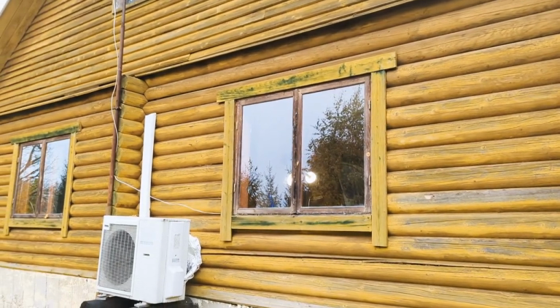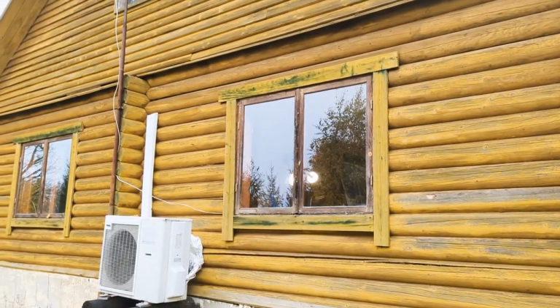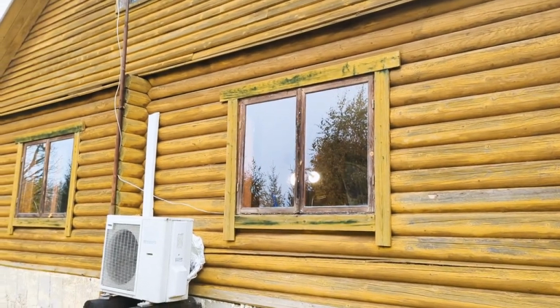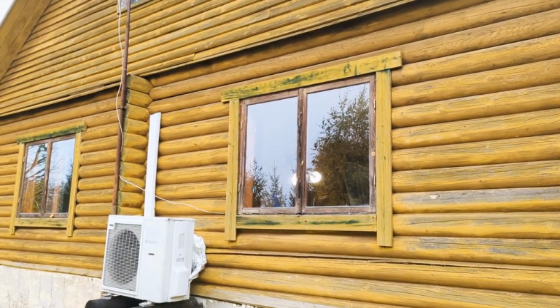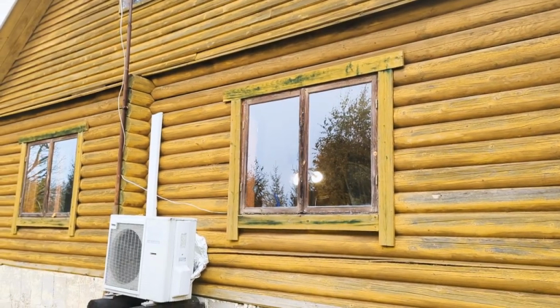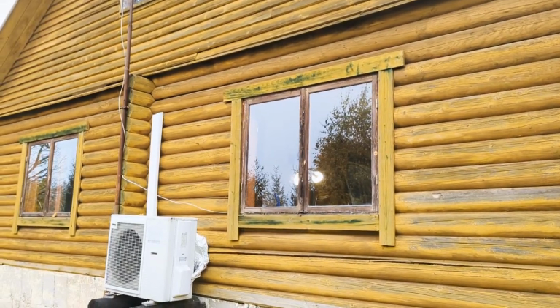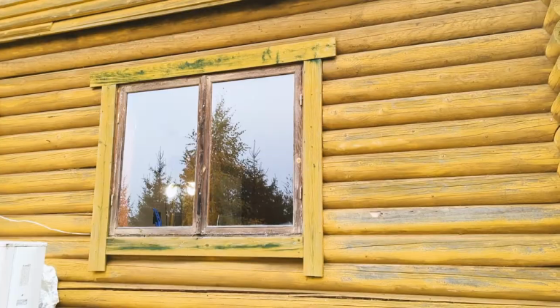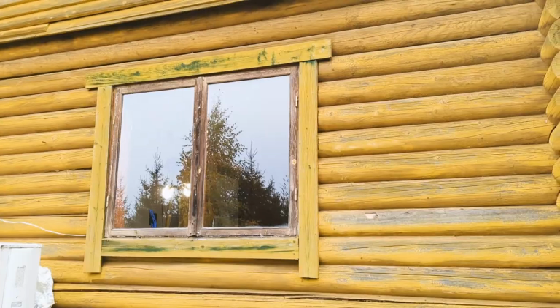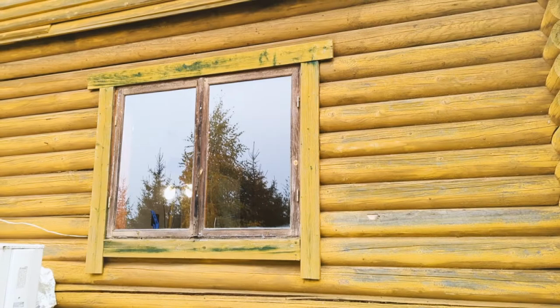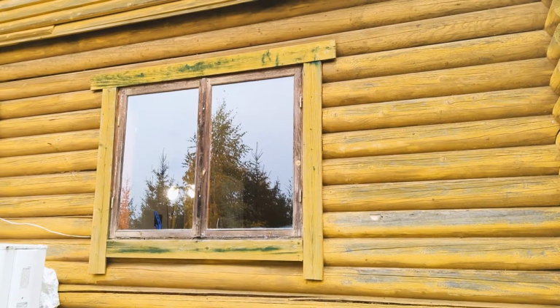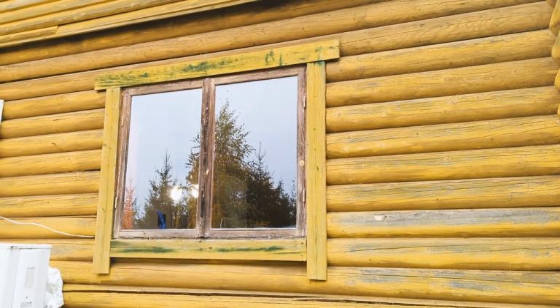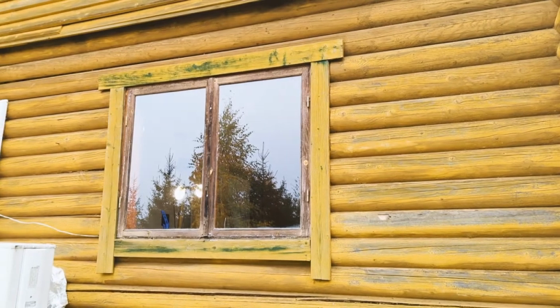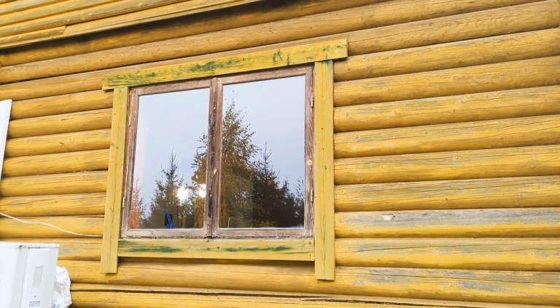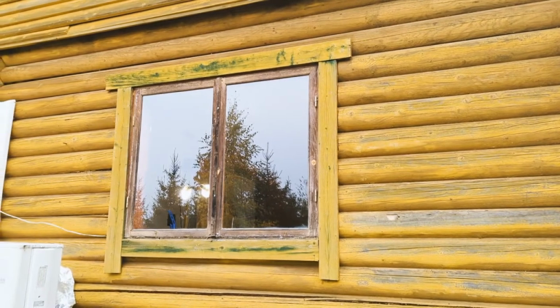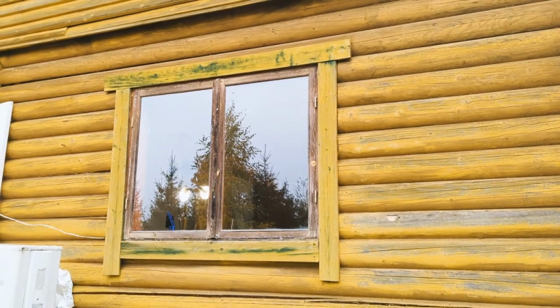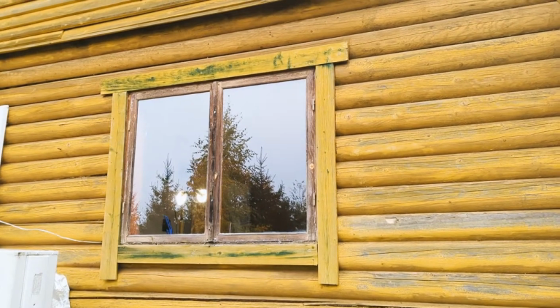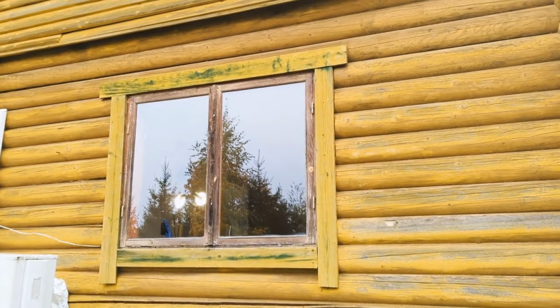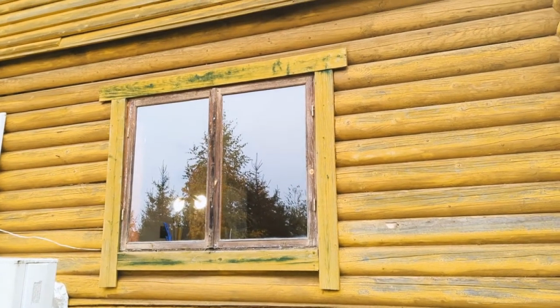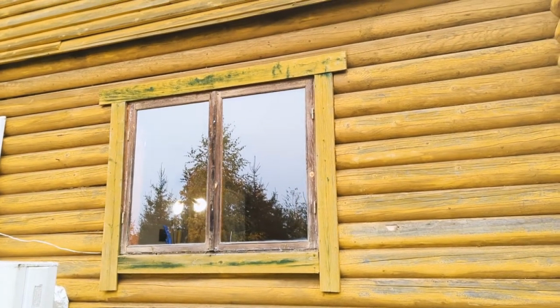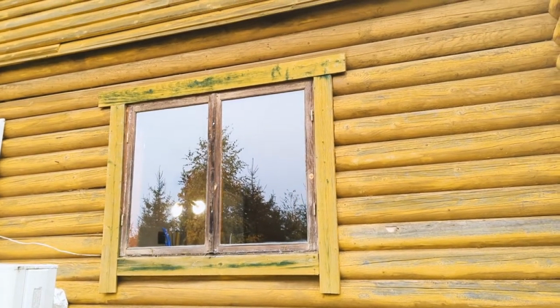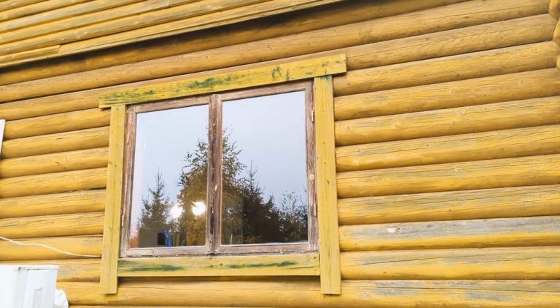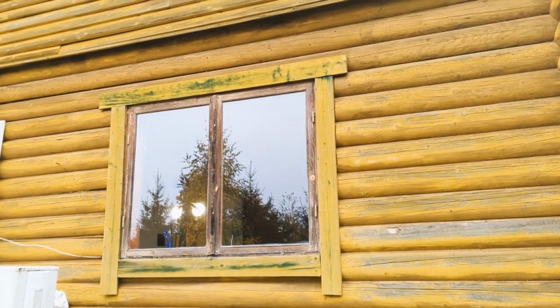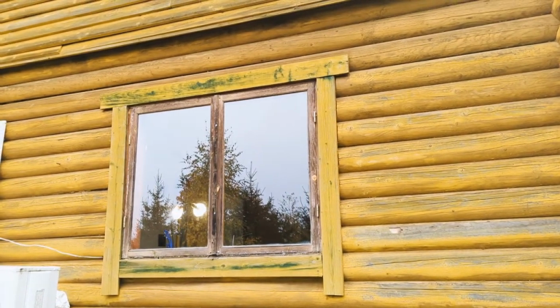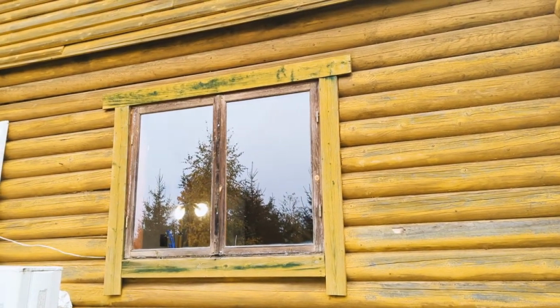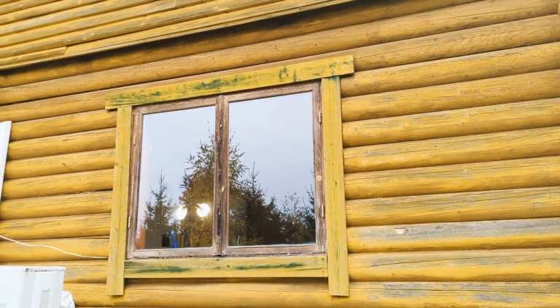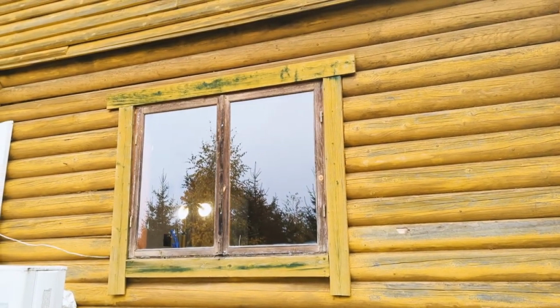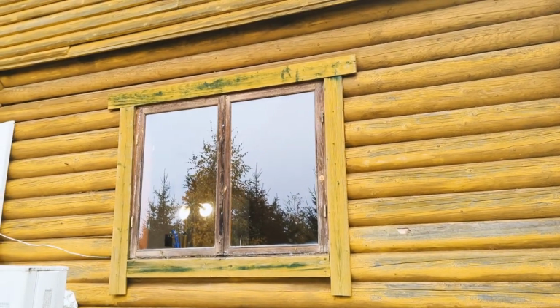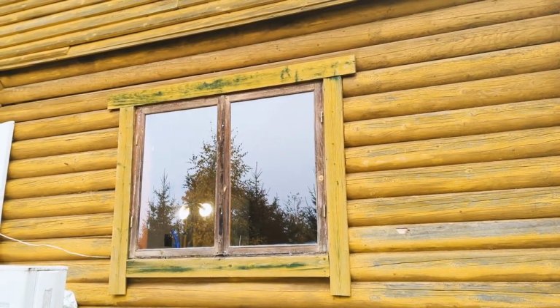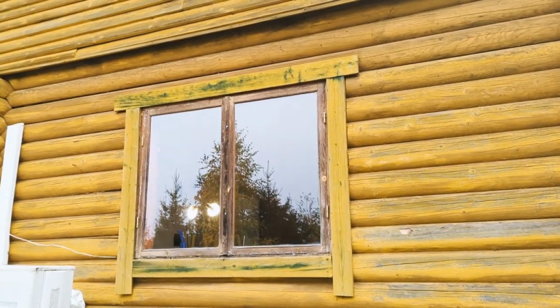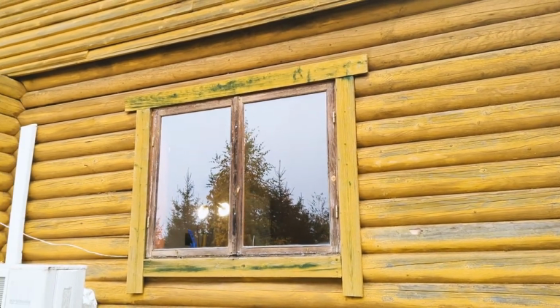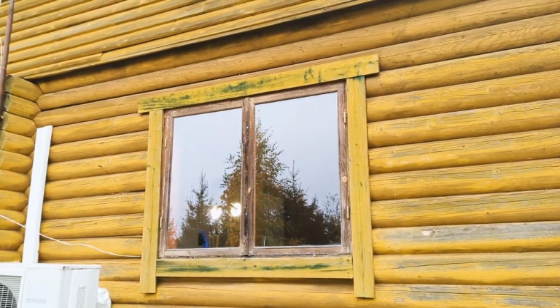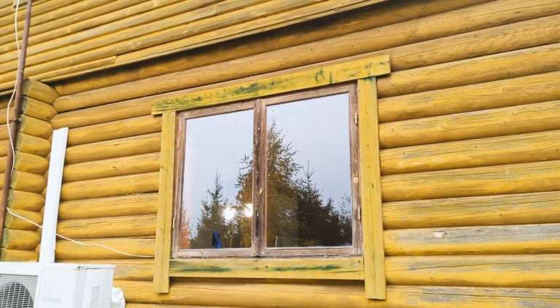As I'm going to live here permanently, I will change out the windows to triple-glazed ones, and in order to do that we have to frame the opening properly.